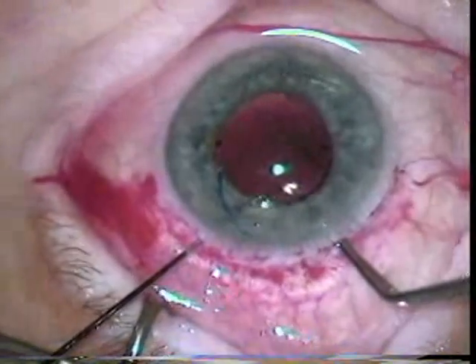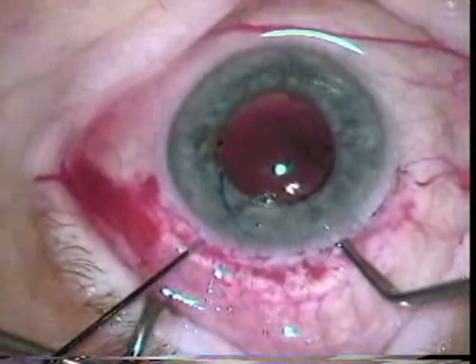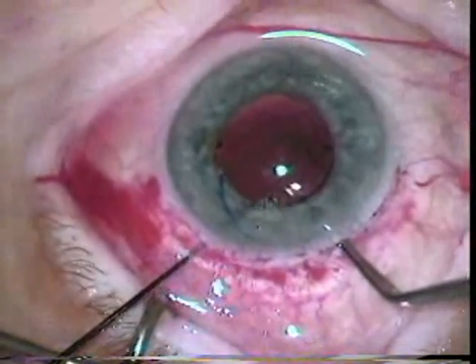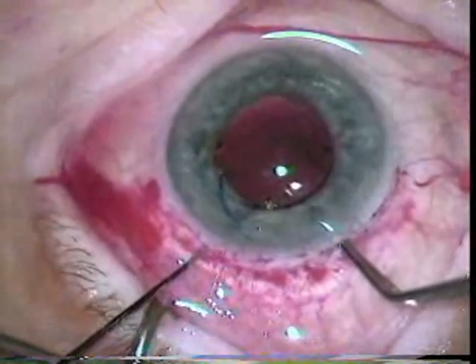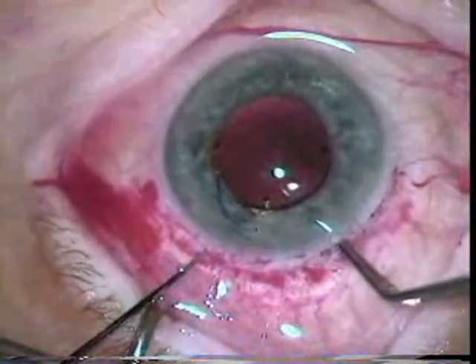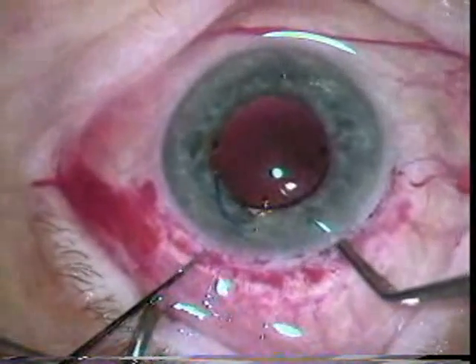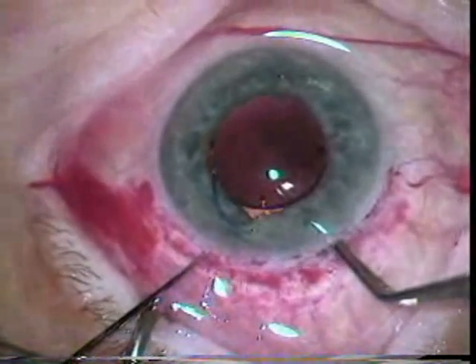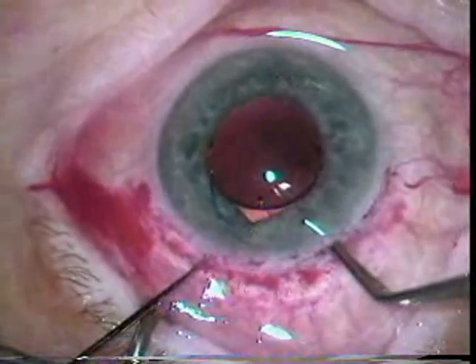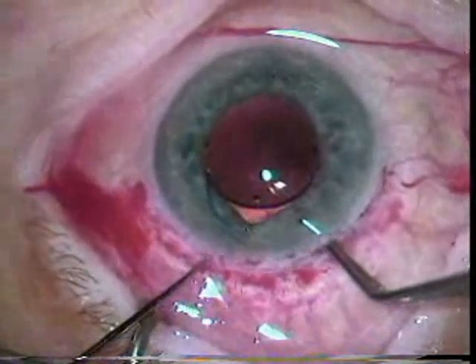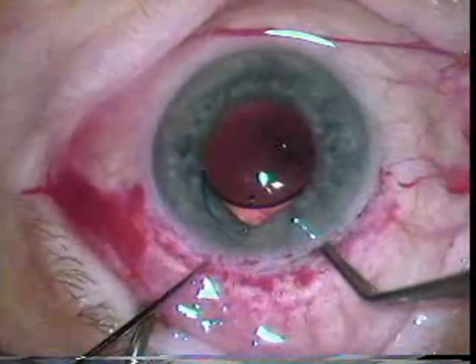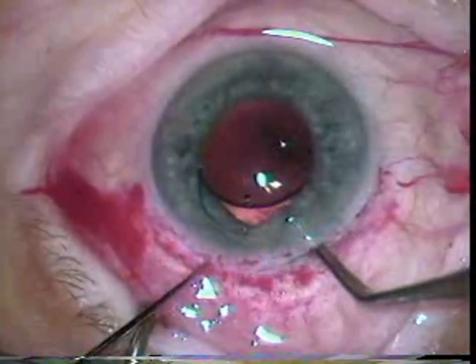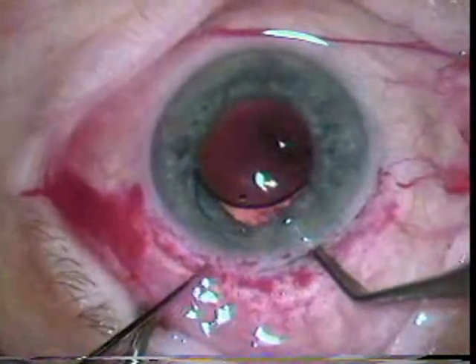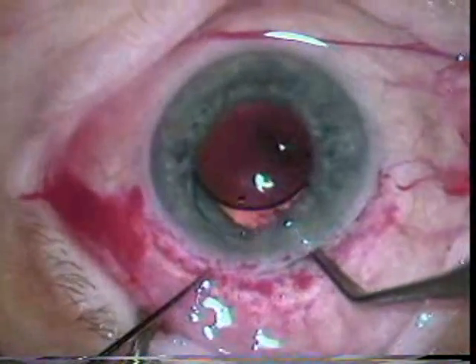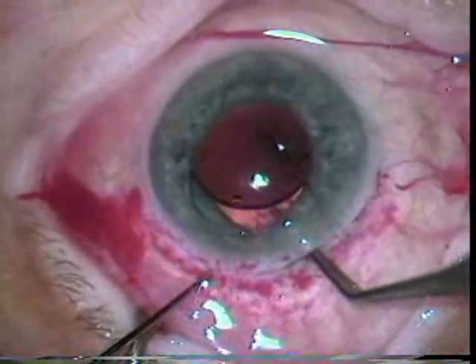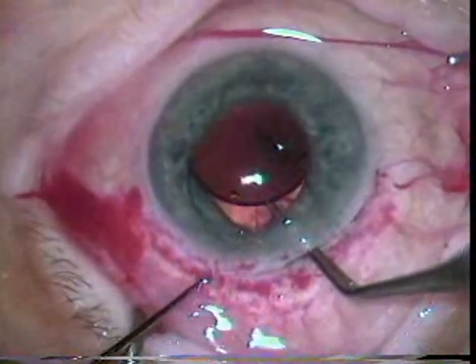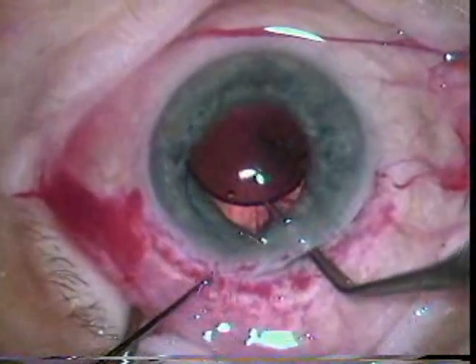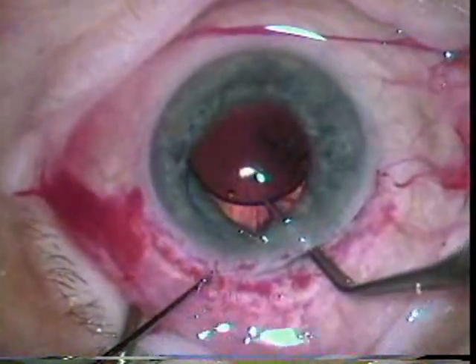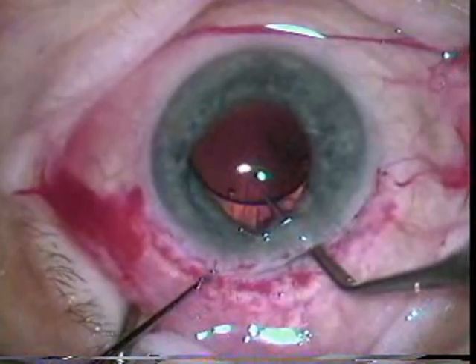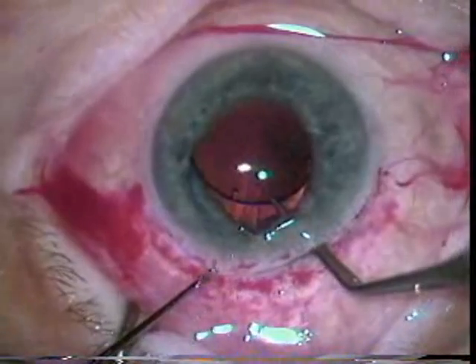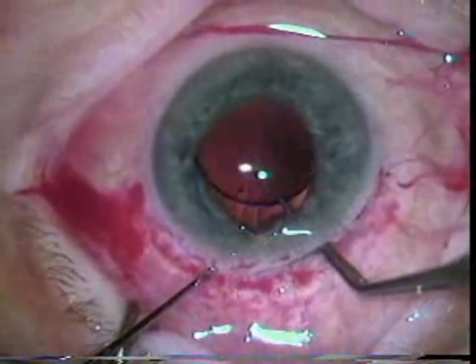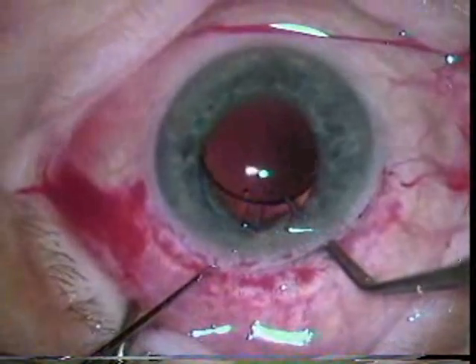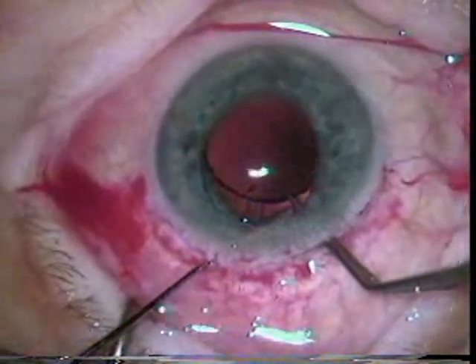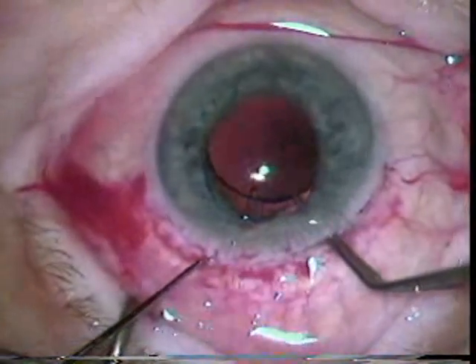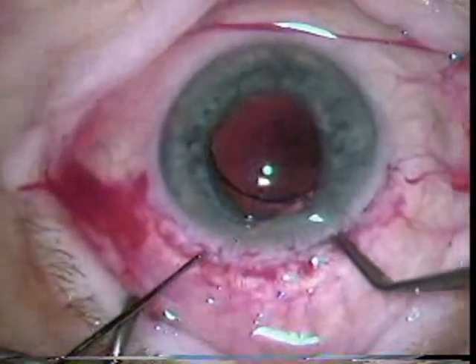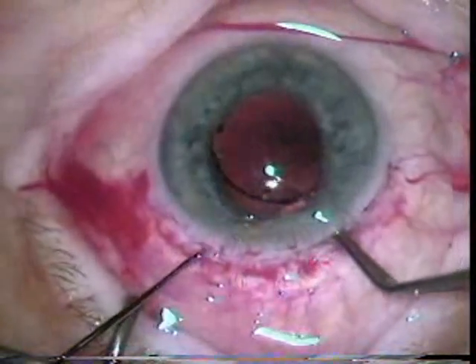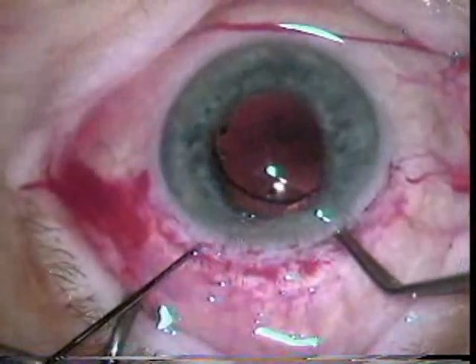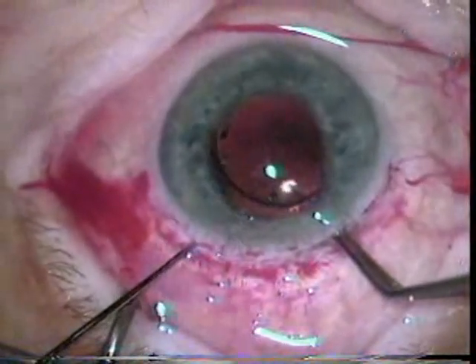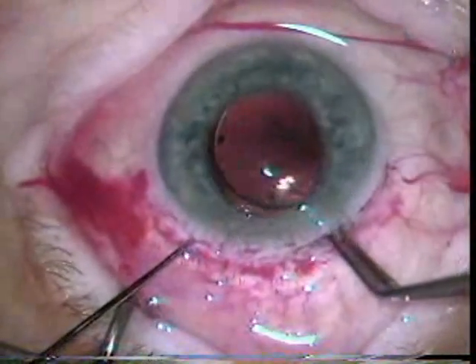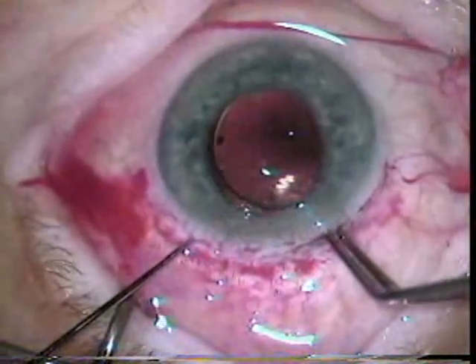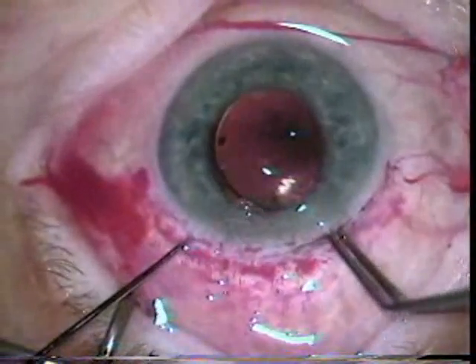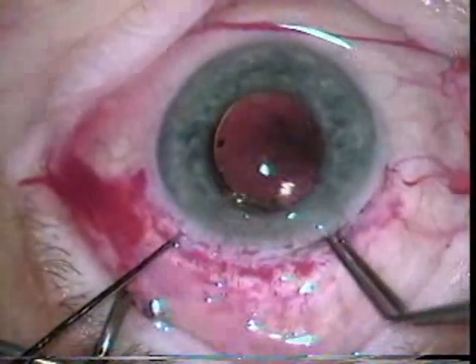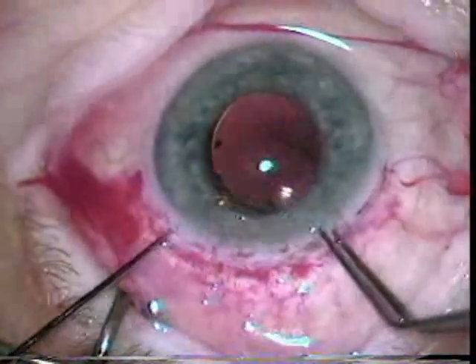Dr. Kolder is again using a two-handed technique to gently place this into the capsular bag.